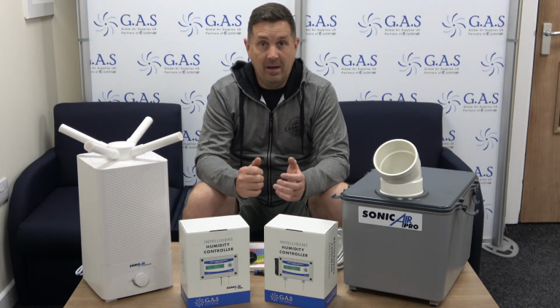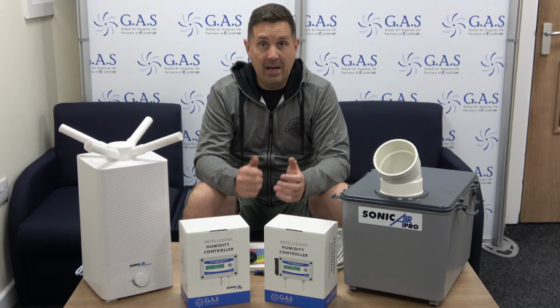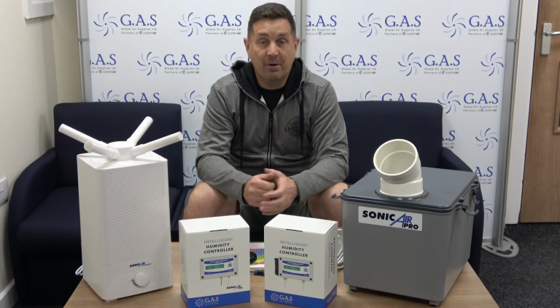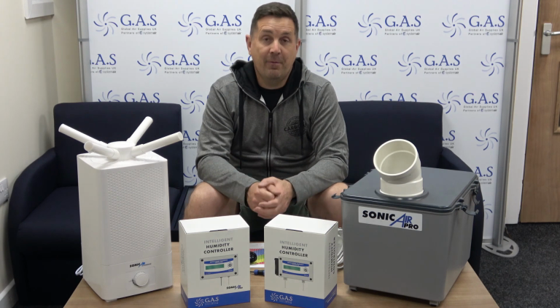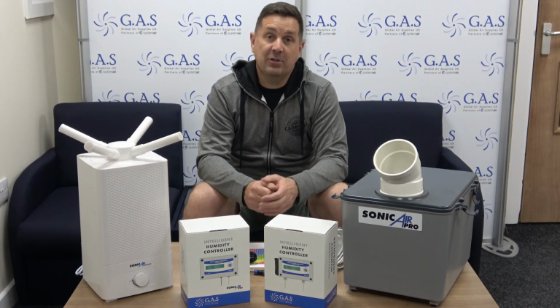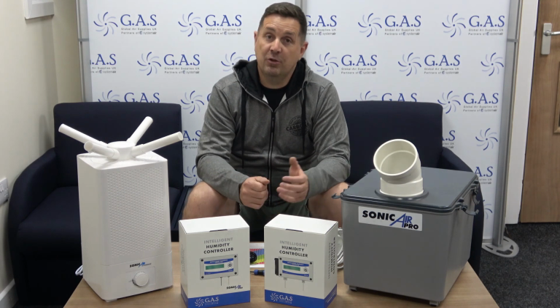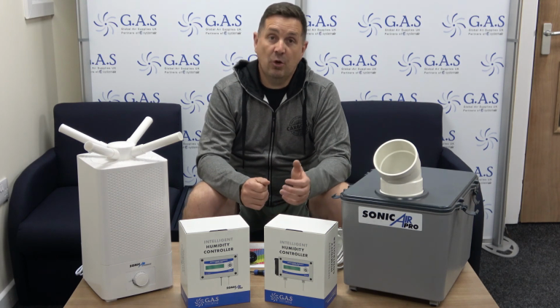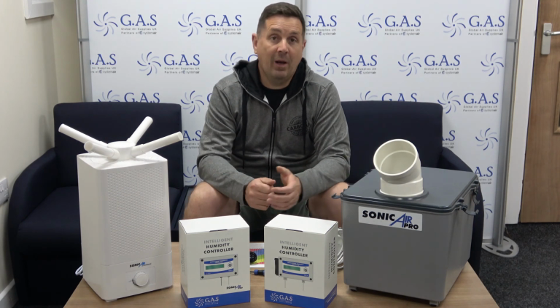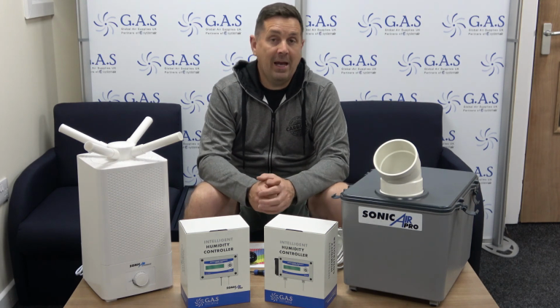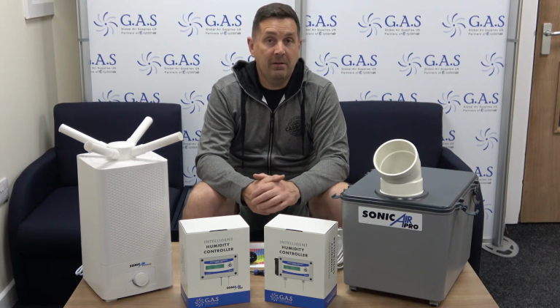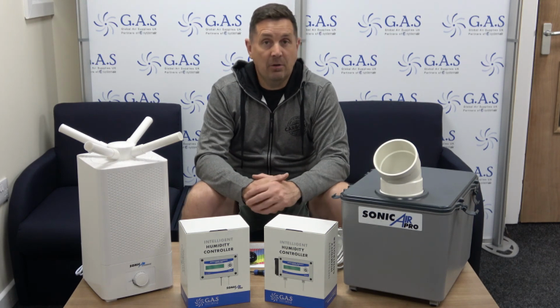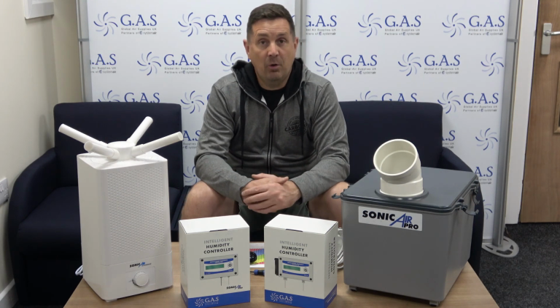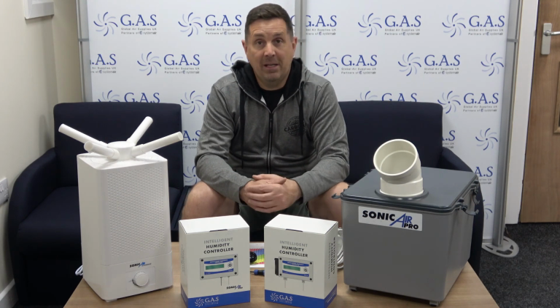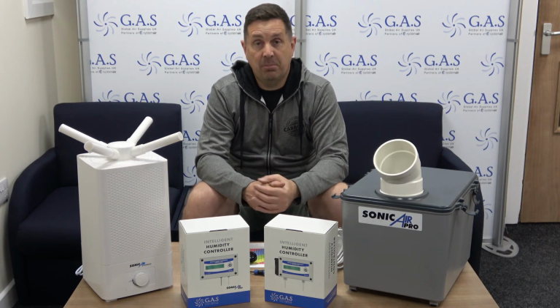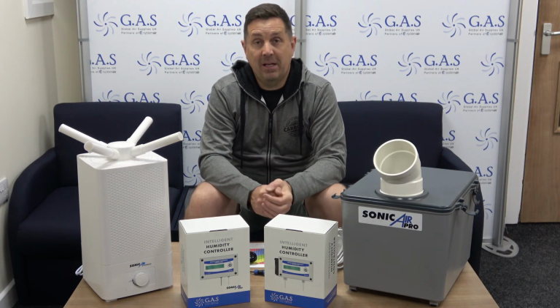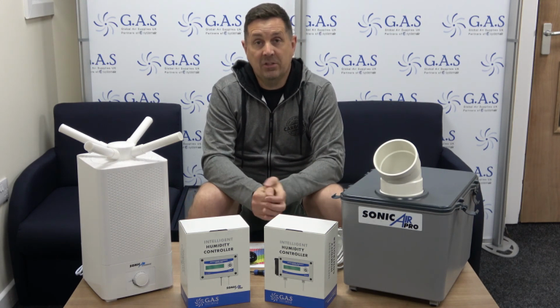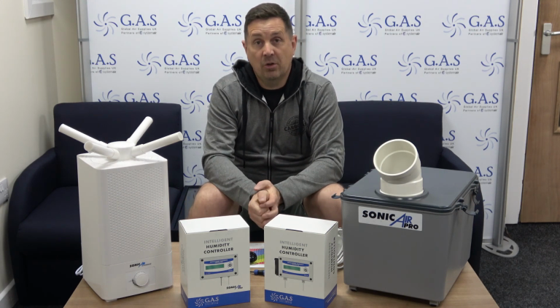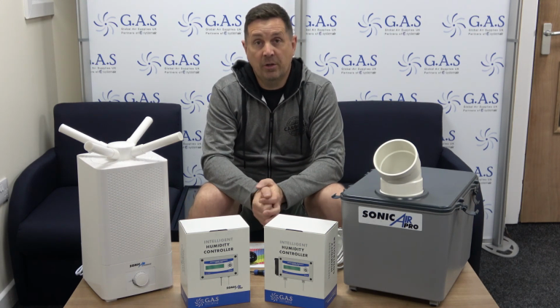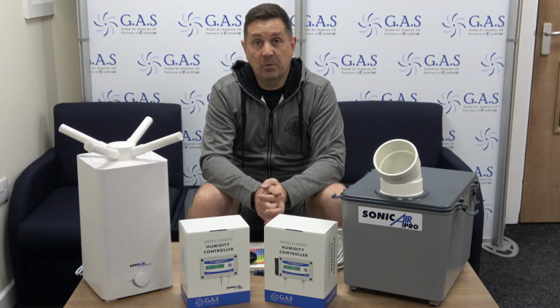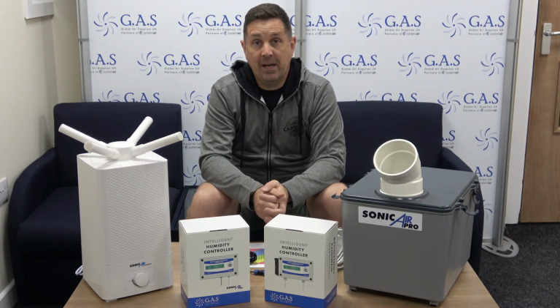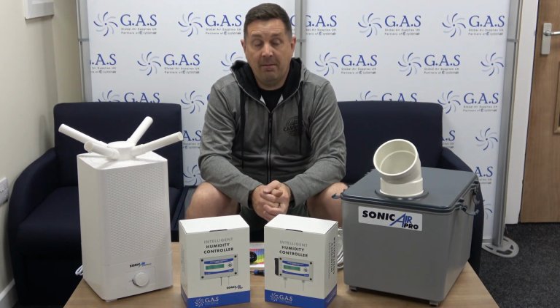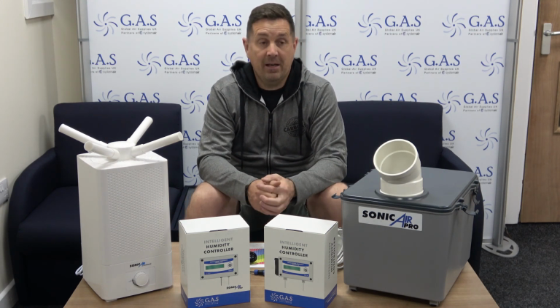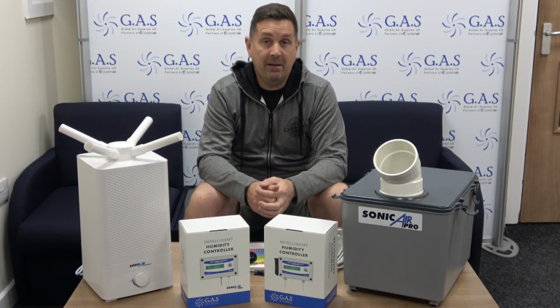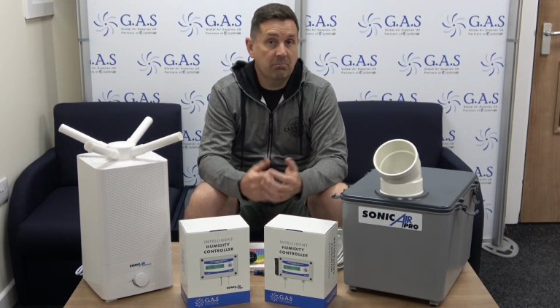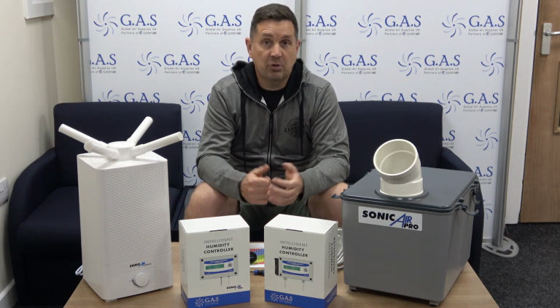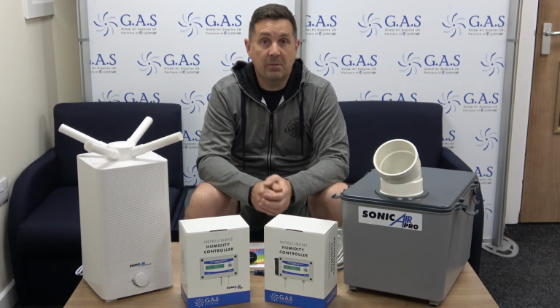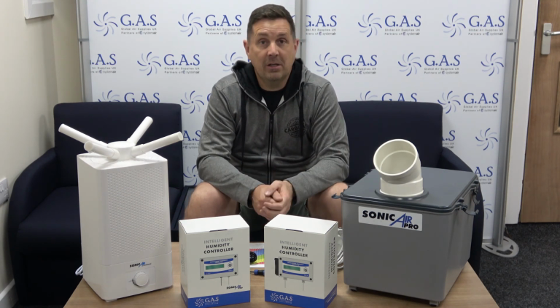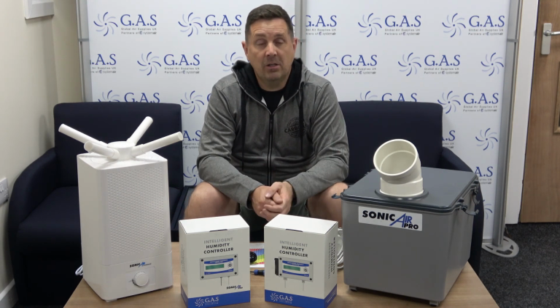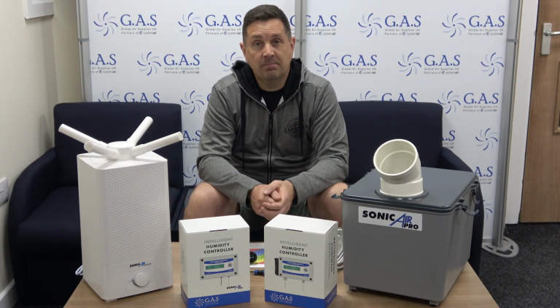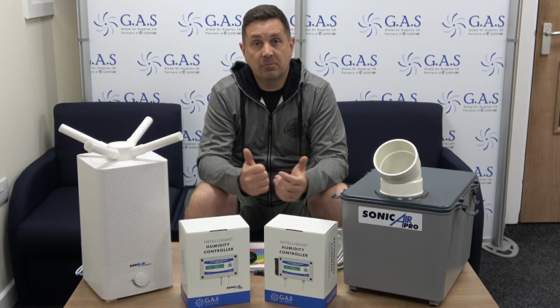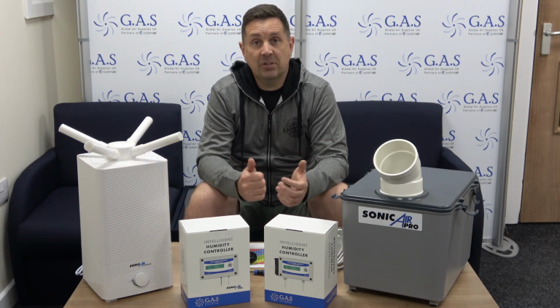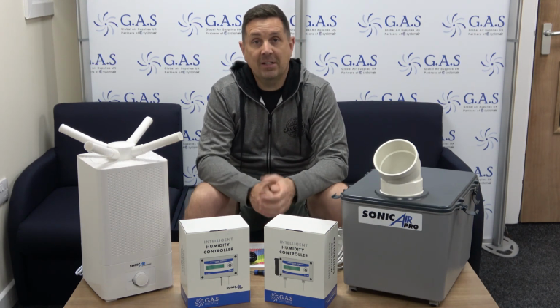Any more information, just go online — globalairsupplies.co.uk. Just give me a call. Cheers guys!